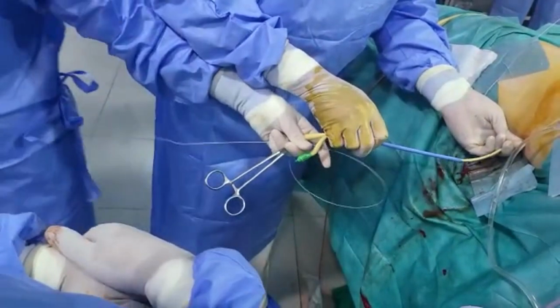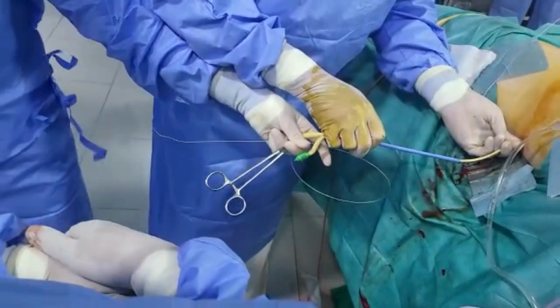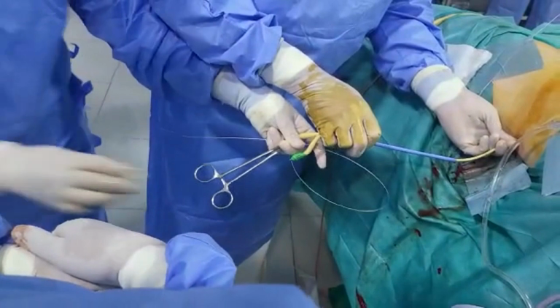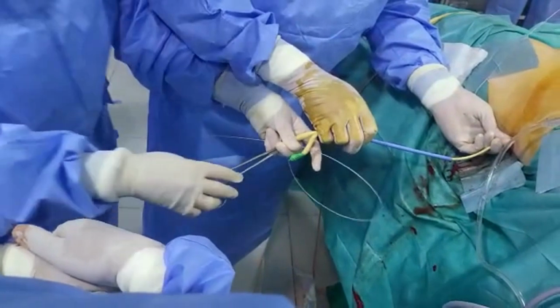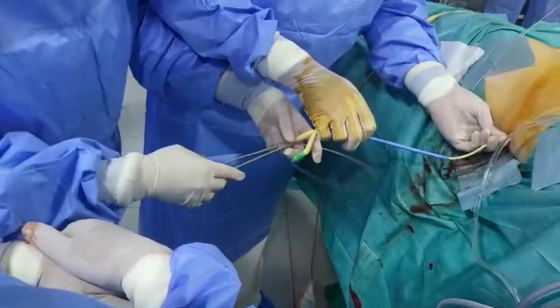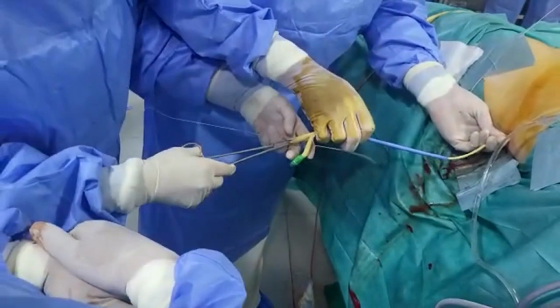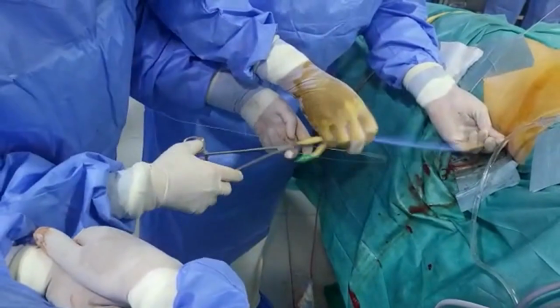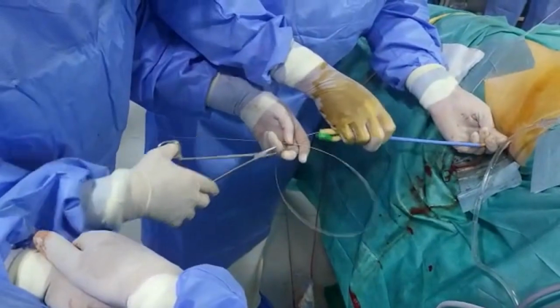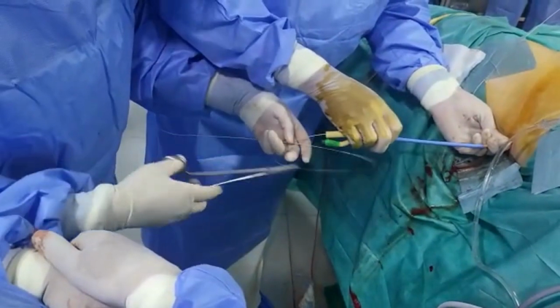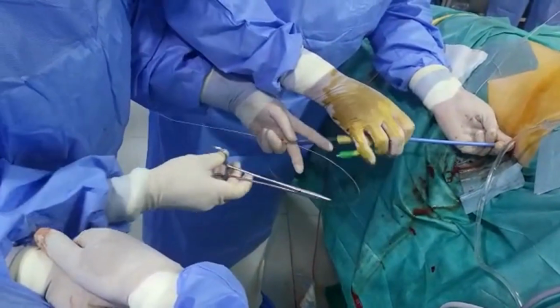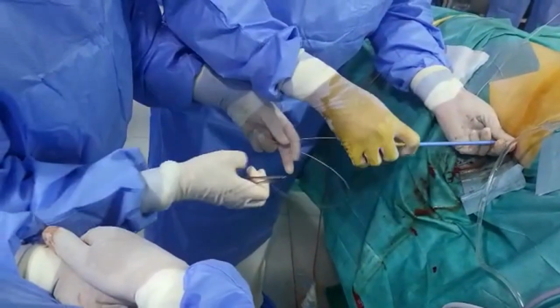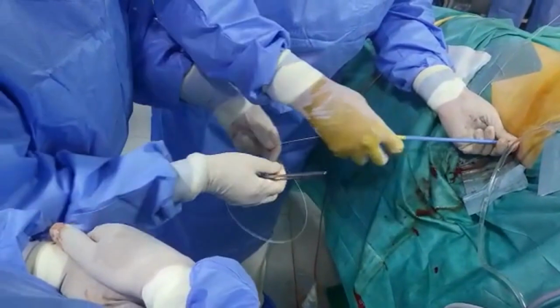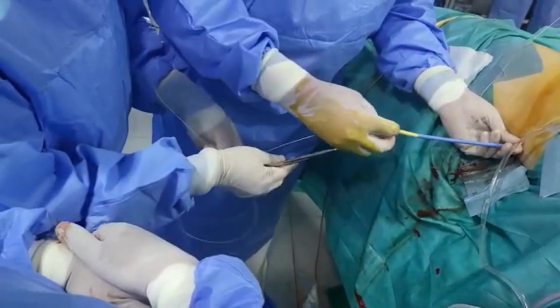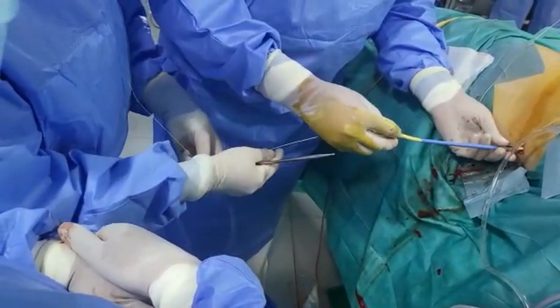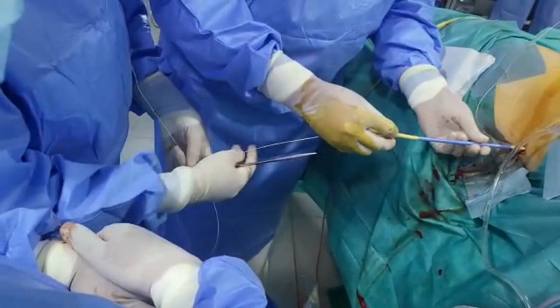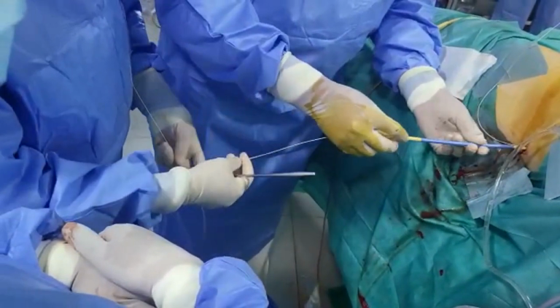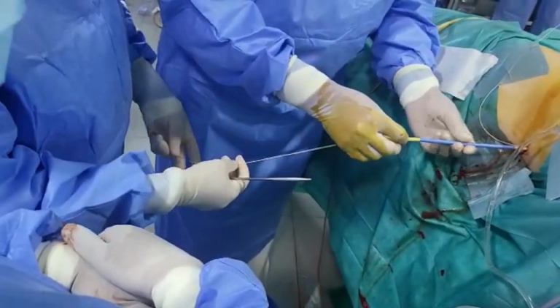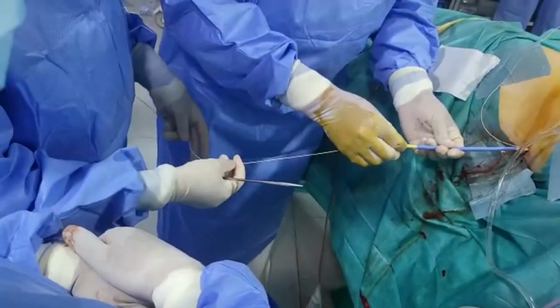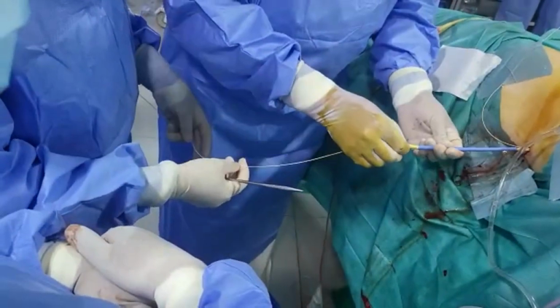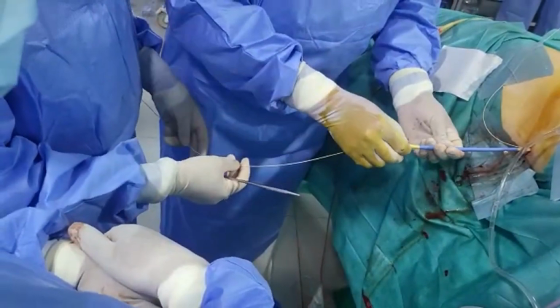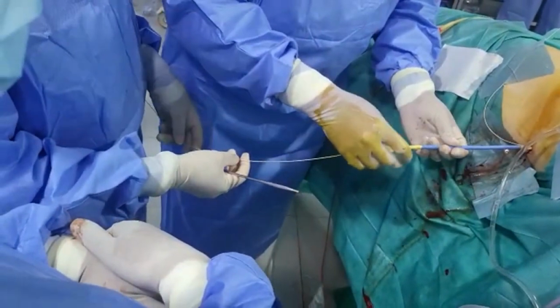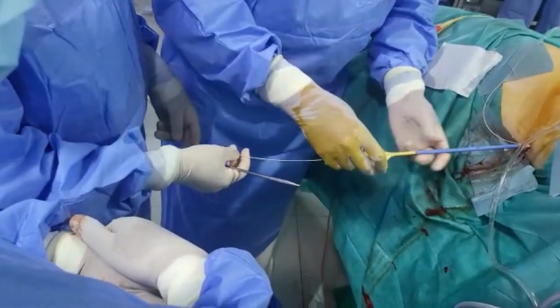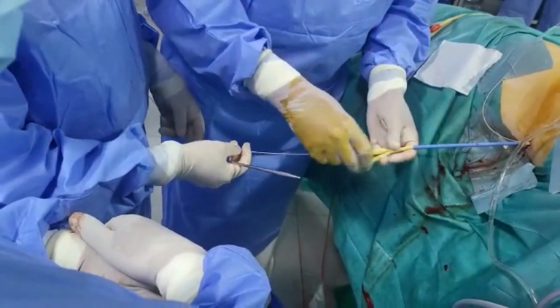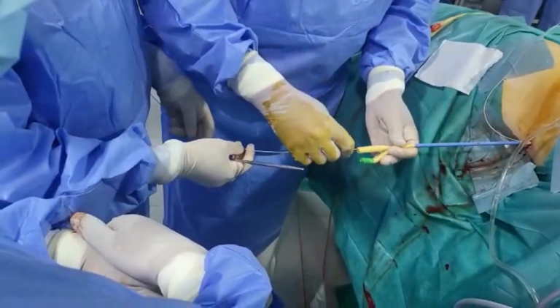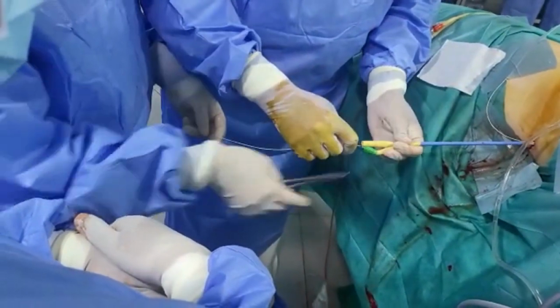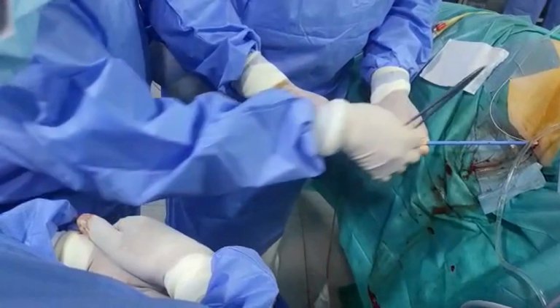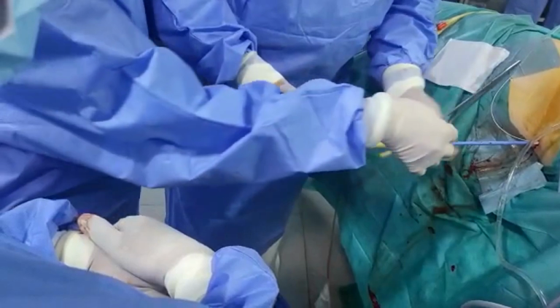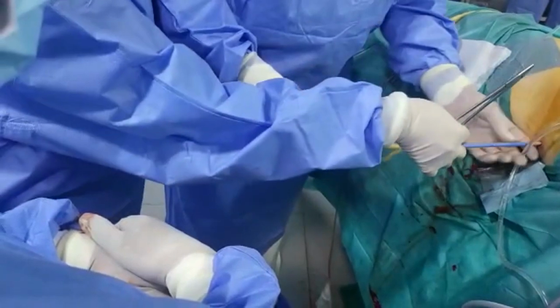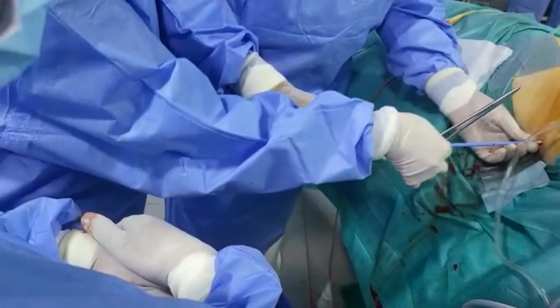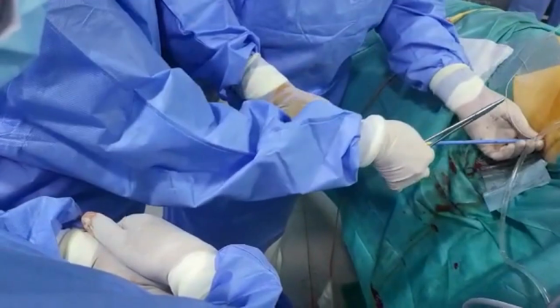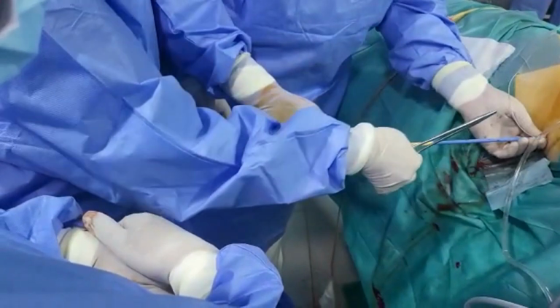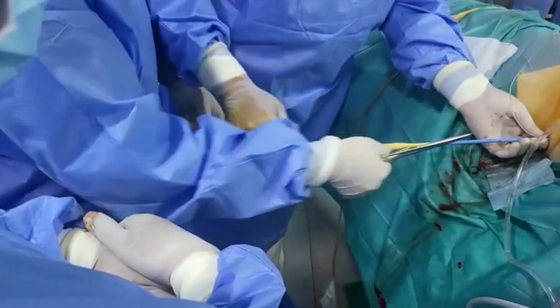The forceps is opened and the guide wire is removed. The catheter returns to its initial length and girth.